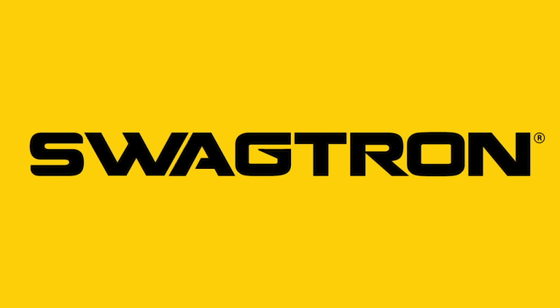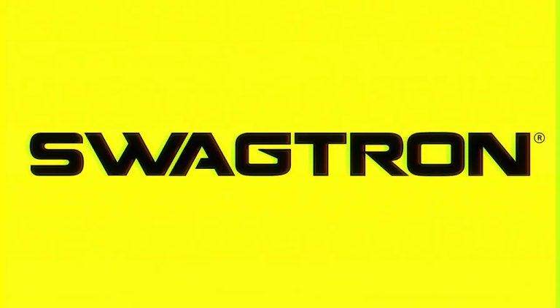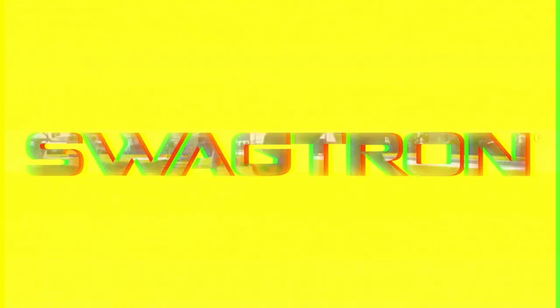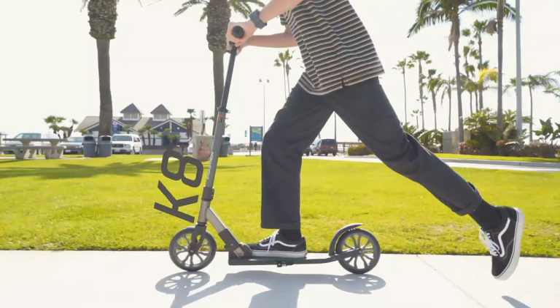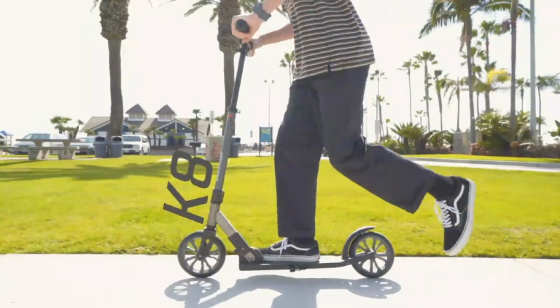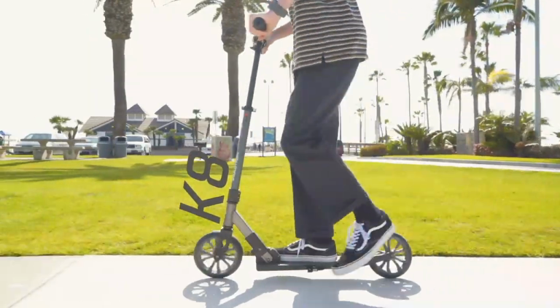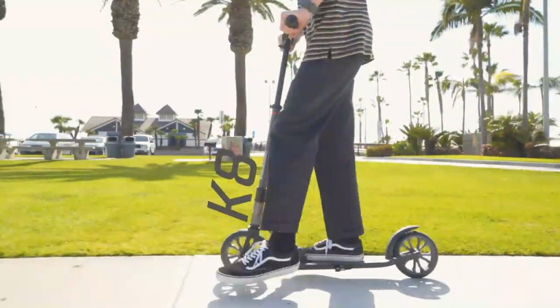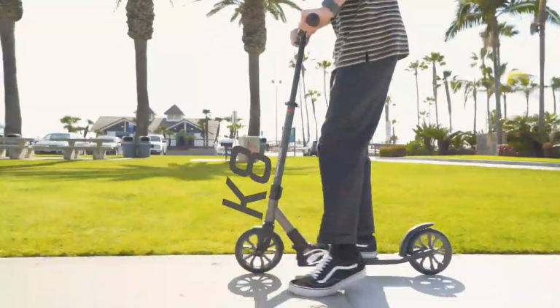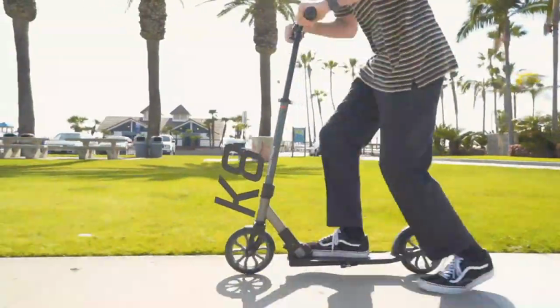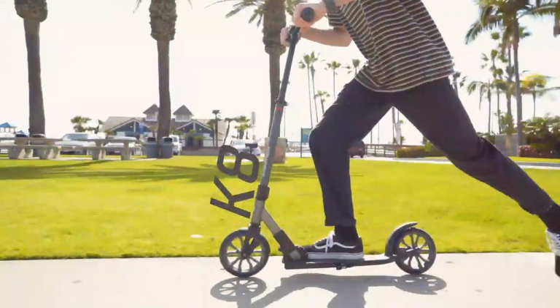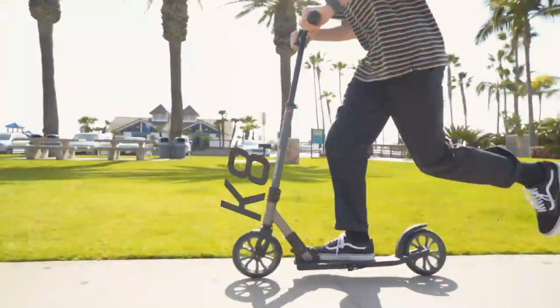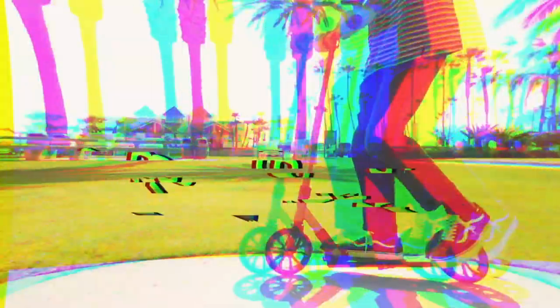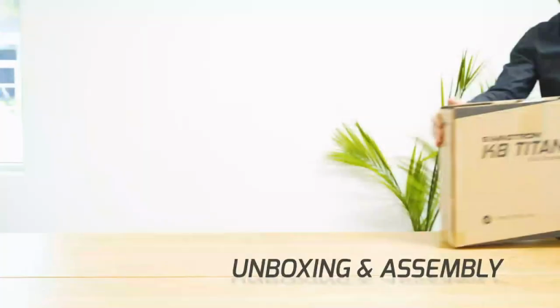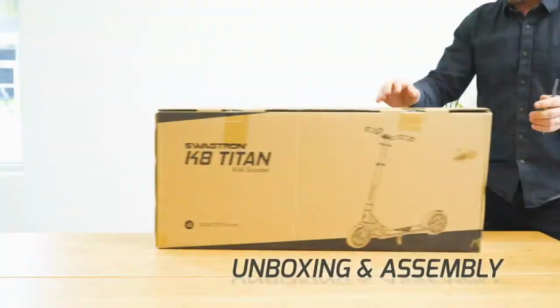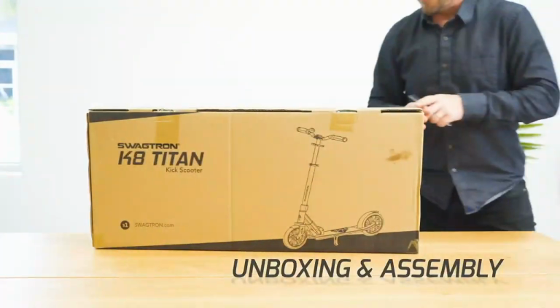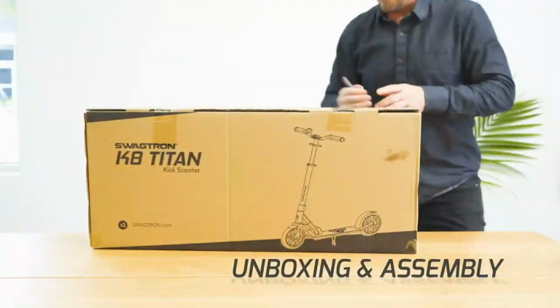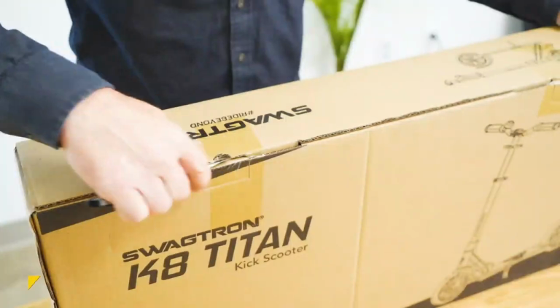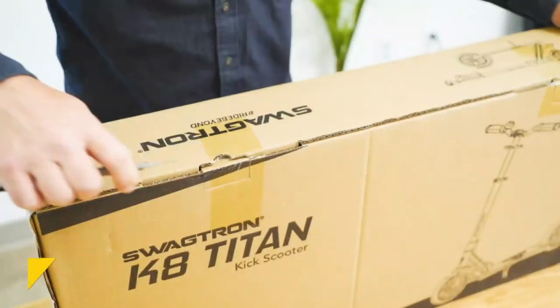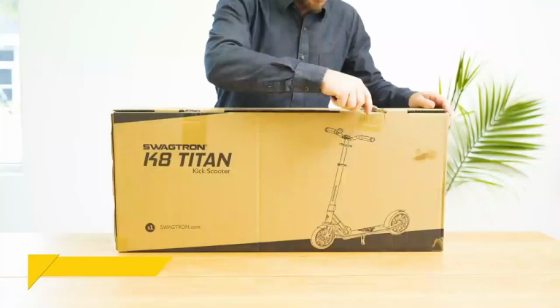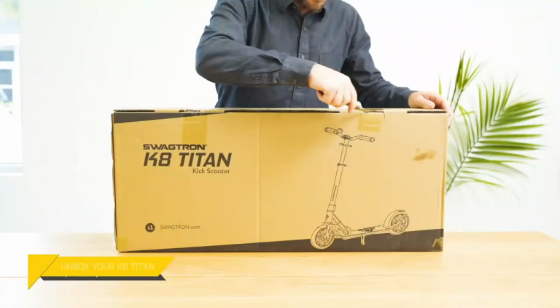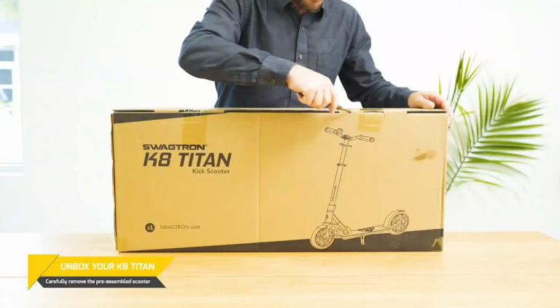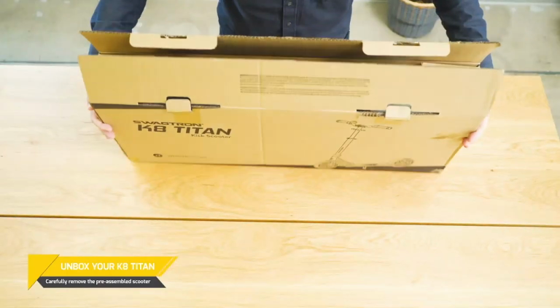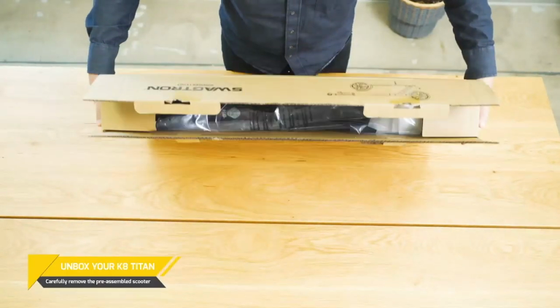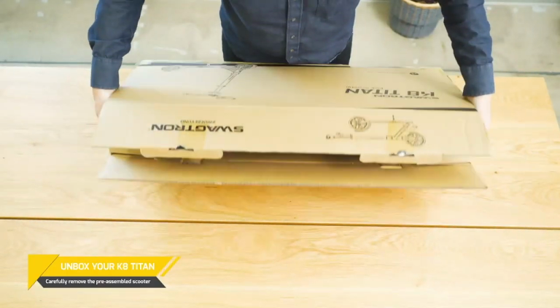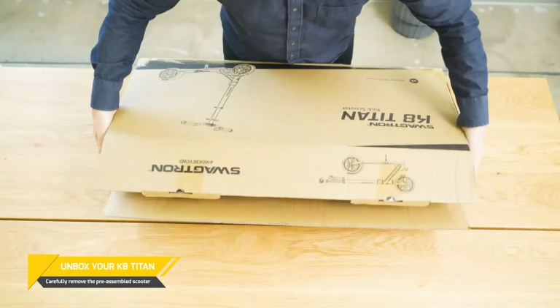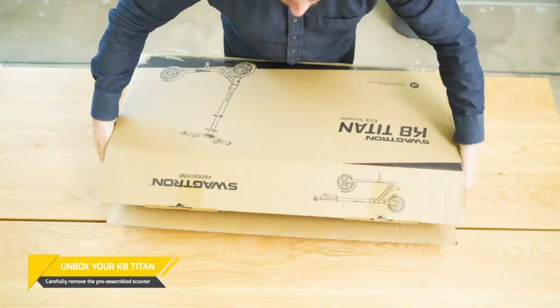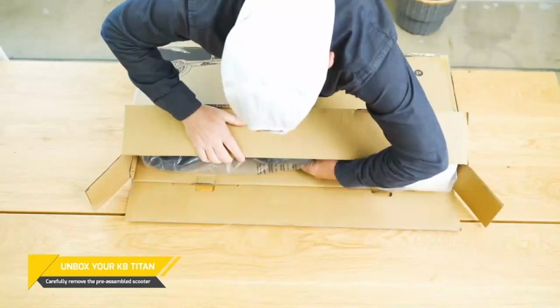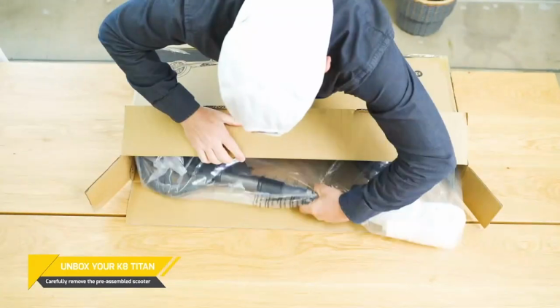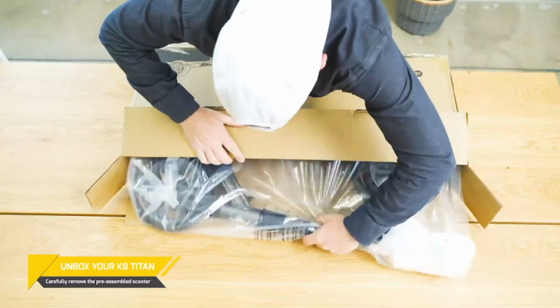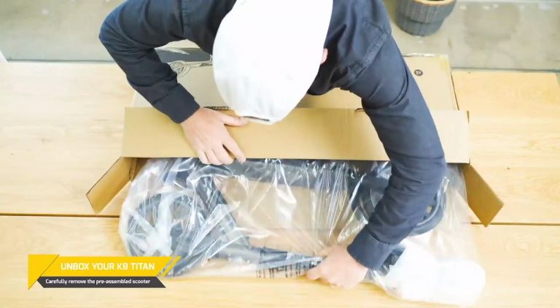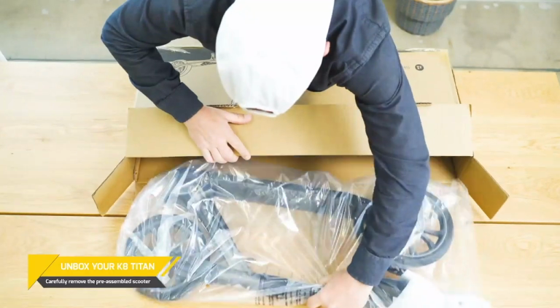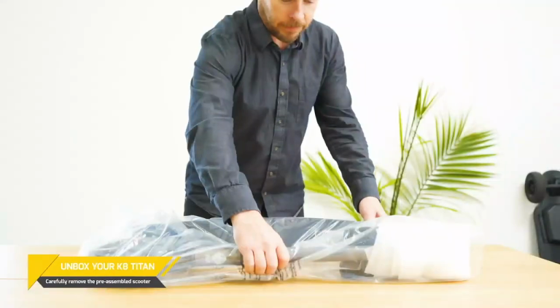So you got yourself a new K8 Titan Kick Scooter from SwagTron. This video will cover what you need to know before you start riding.